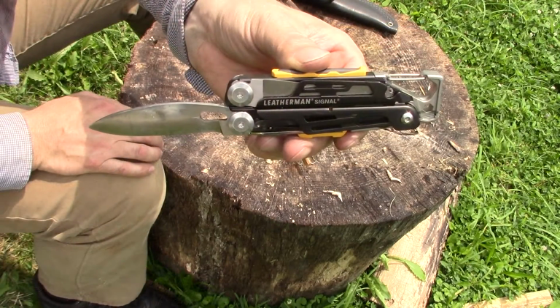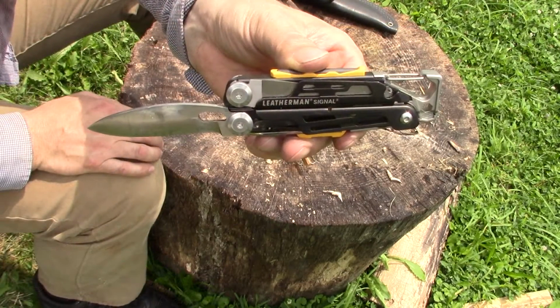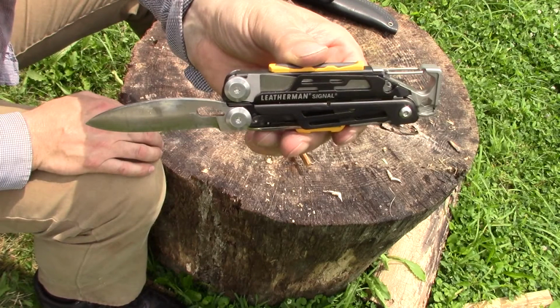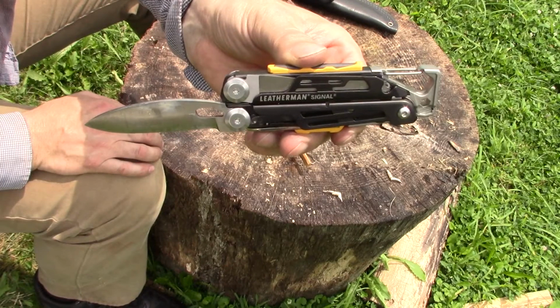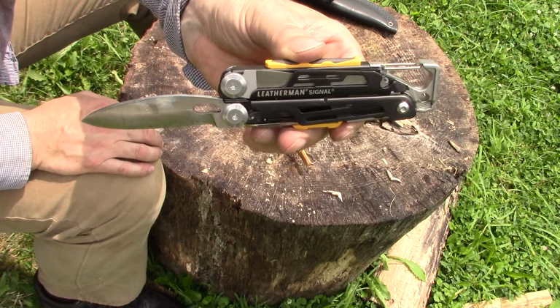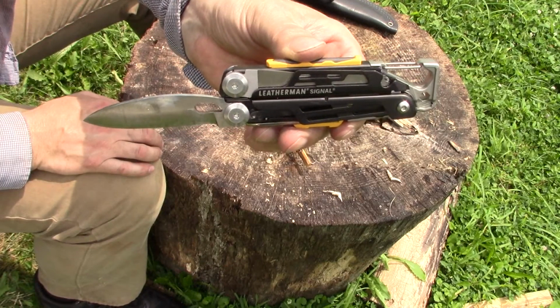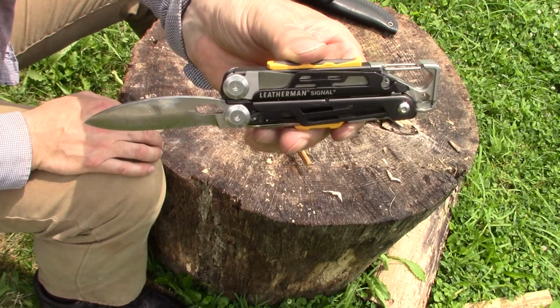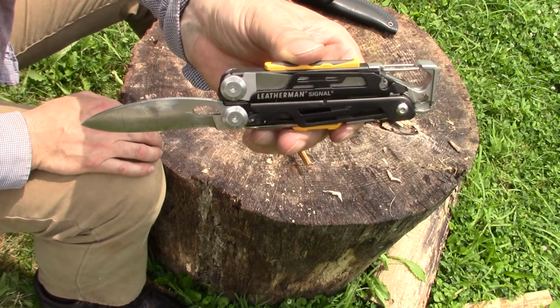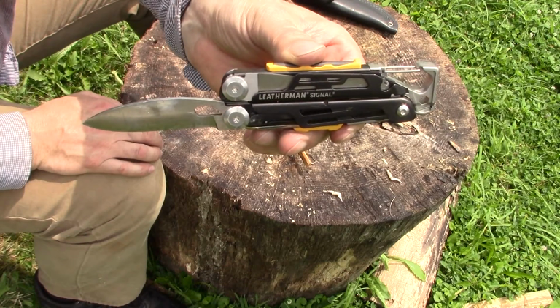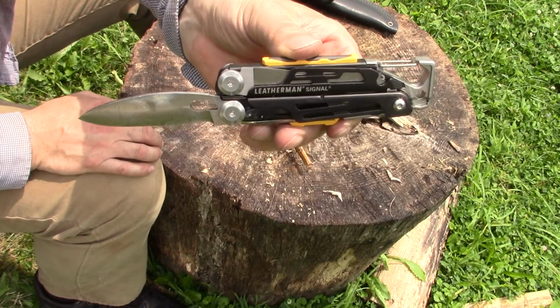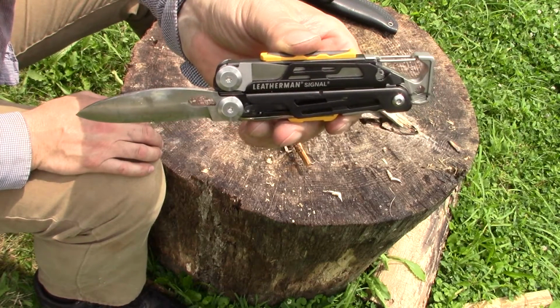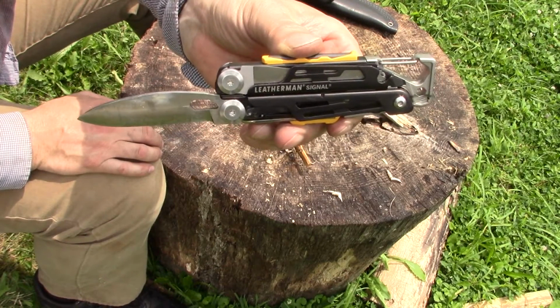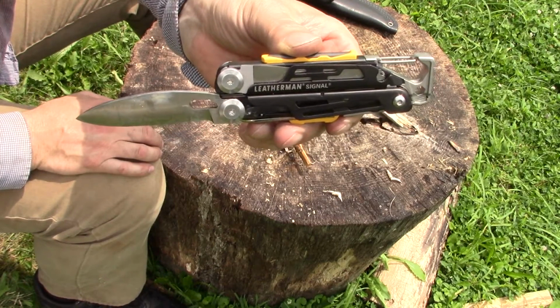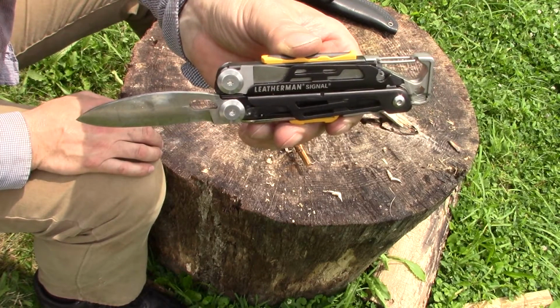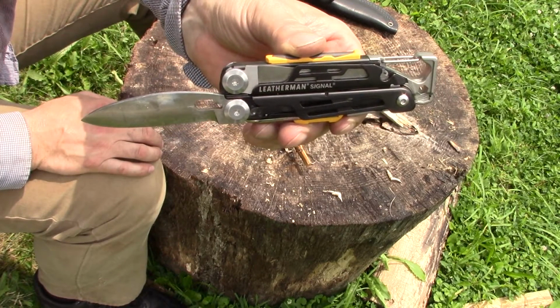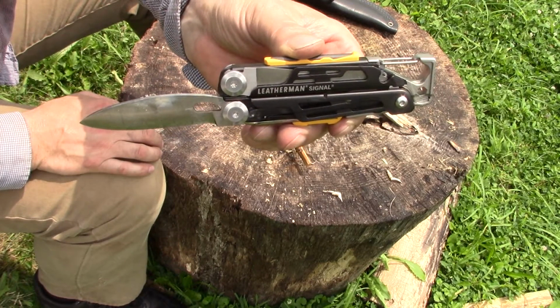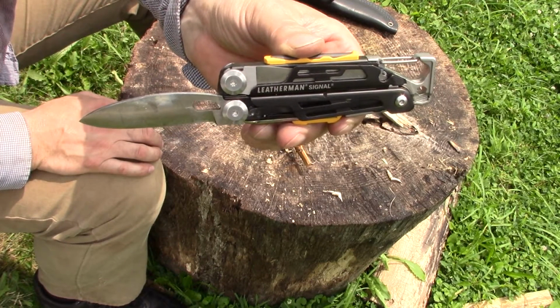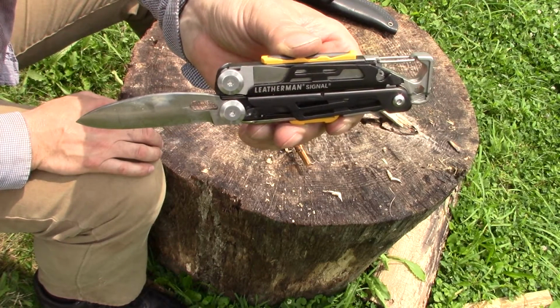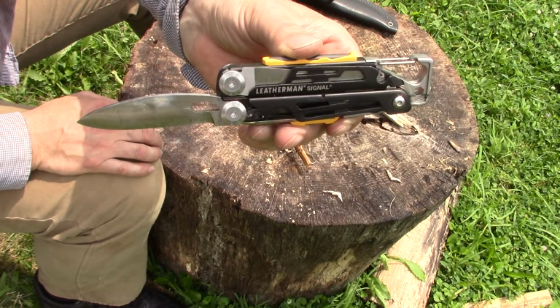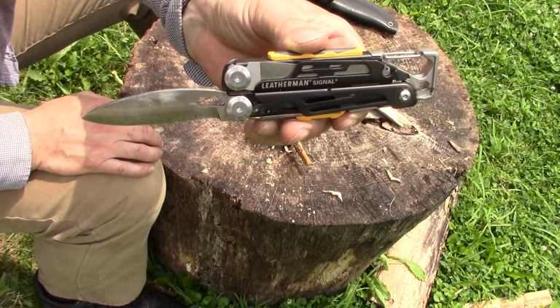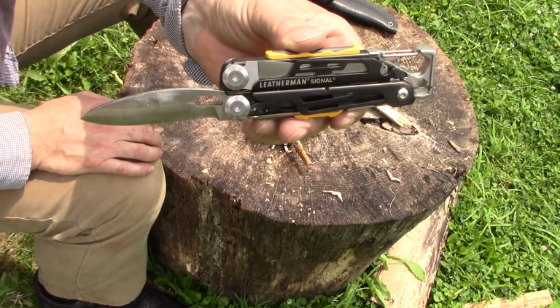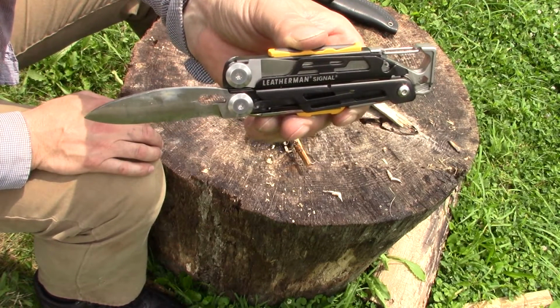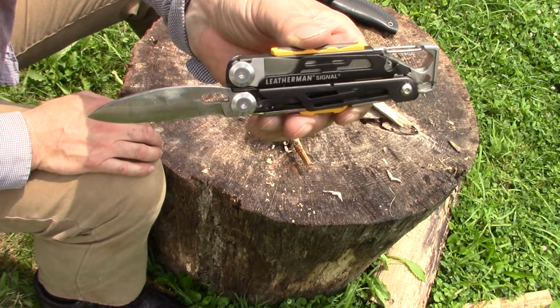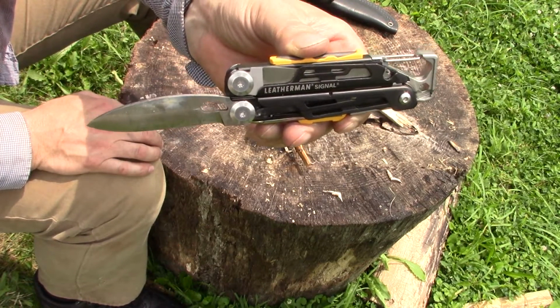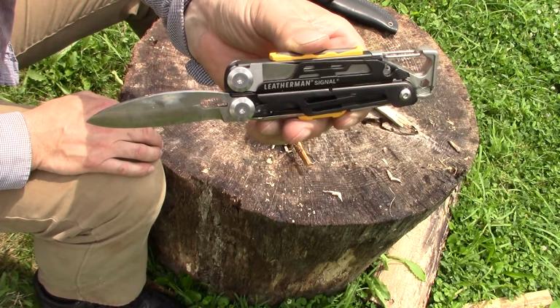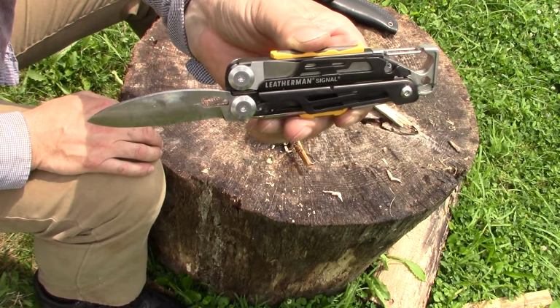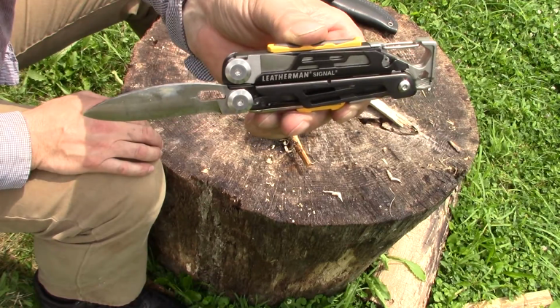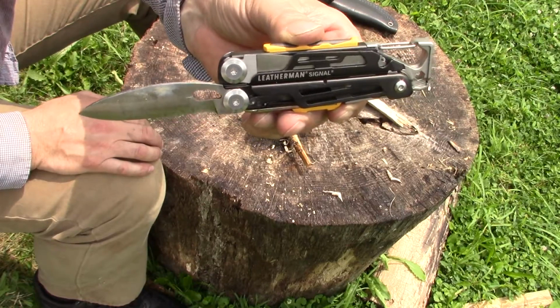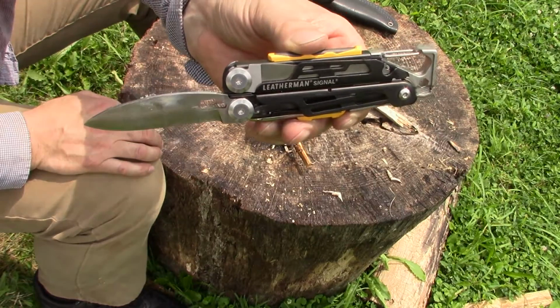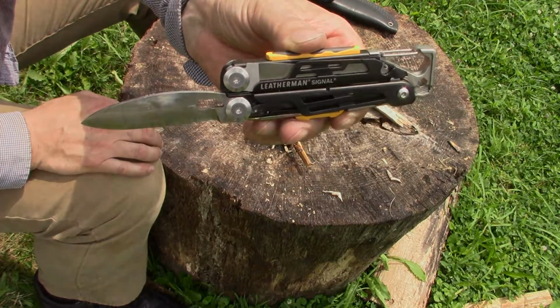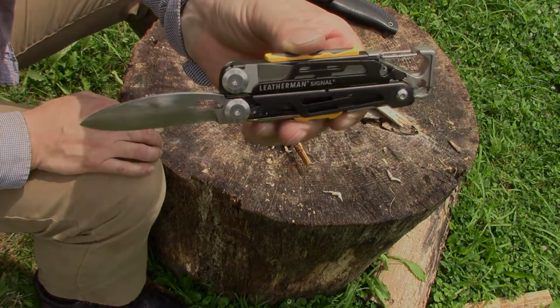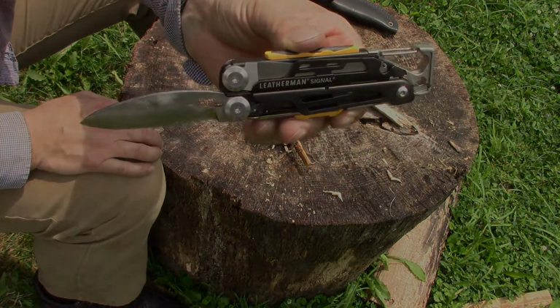Next I will show some highlights about the making of this blade. Thanks for watching. Make sure you like, share and subscribe.